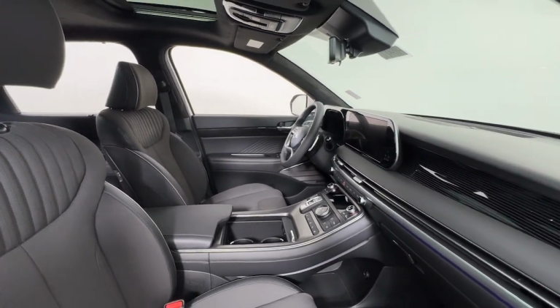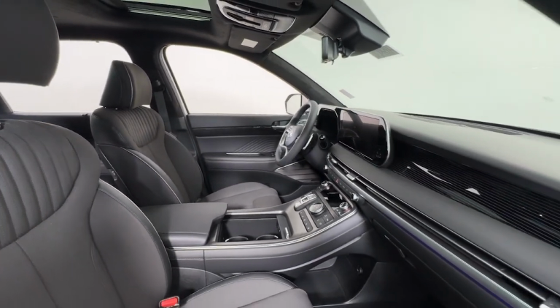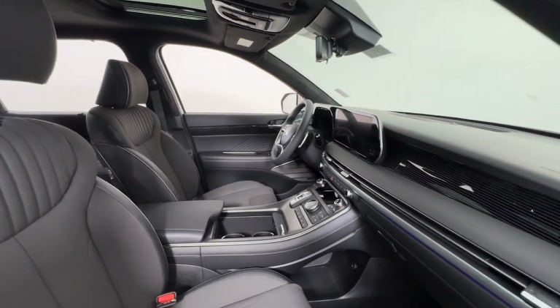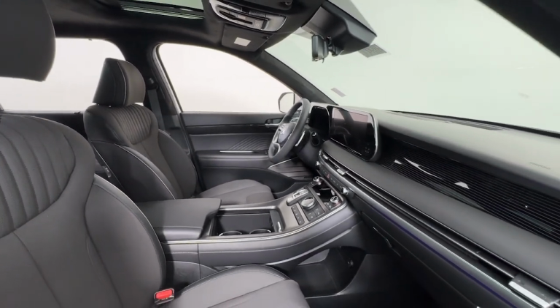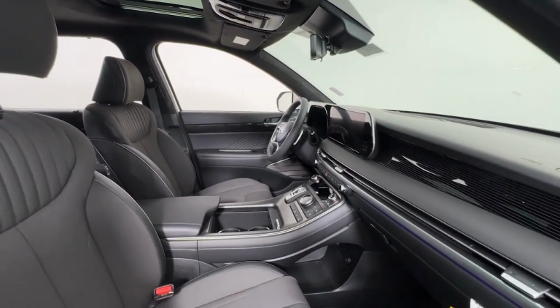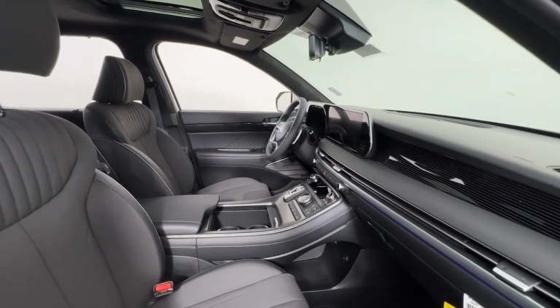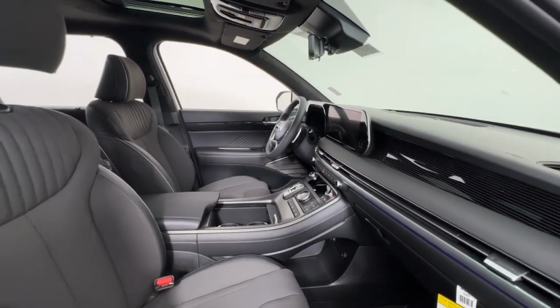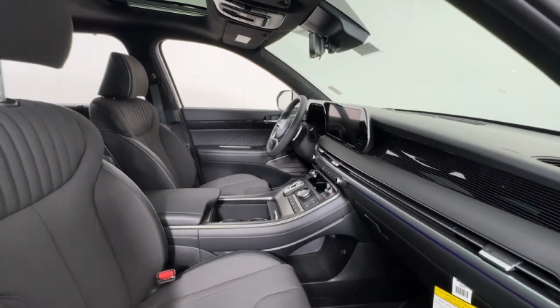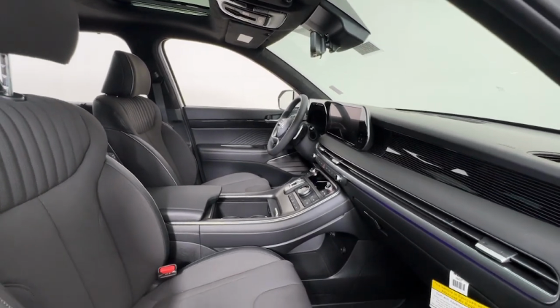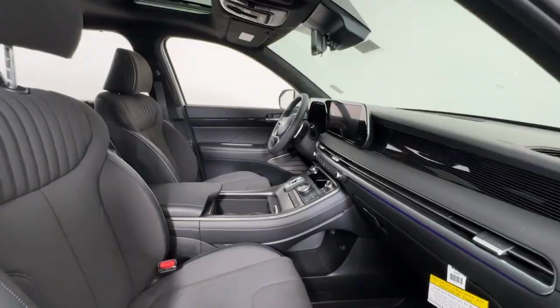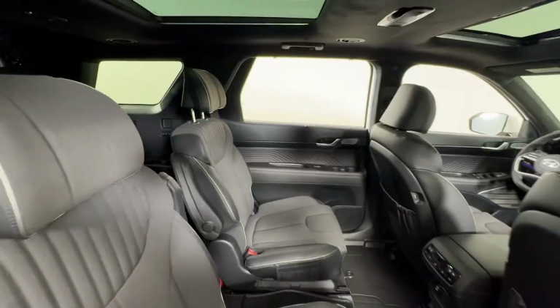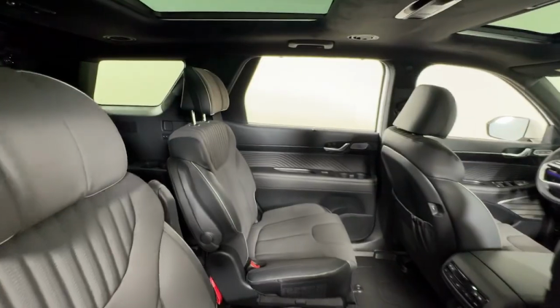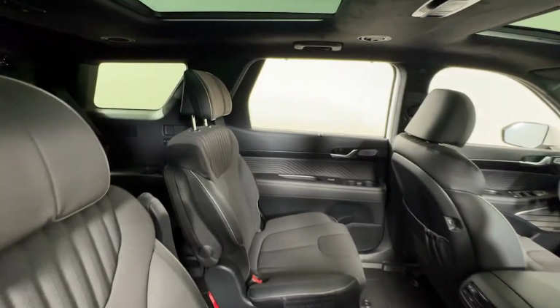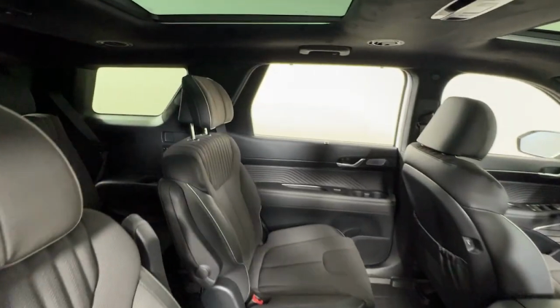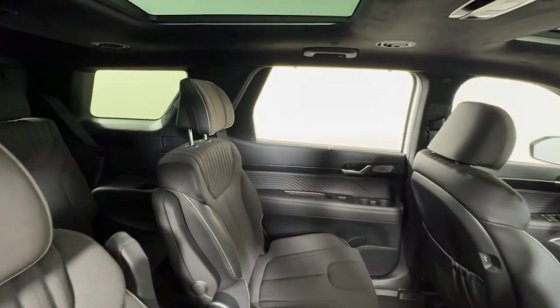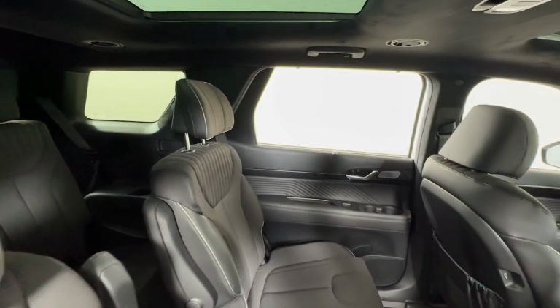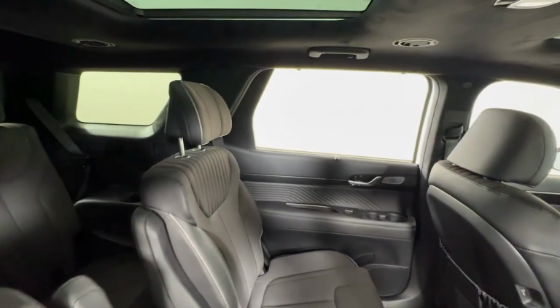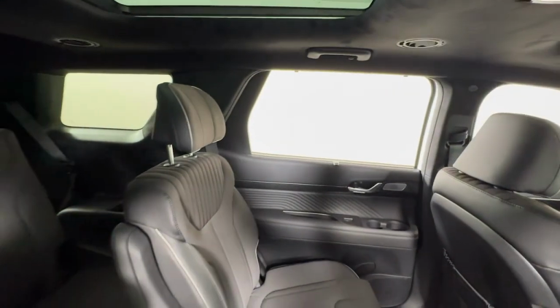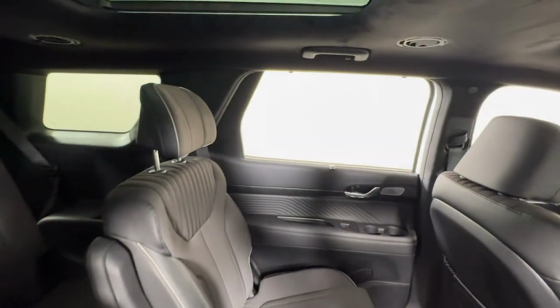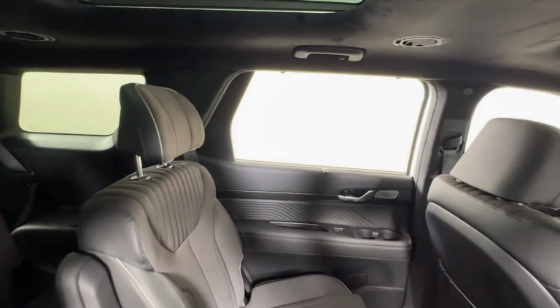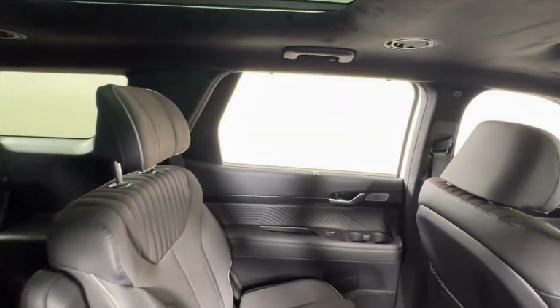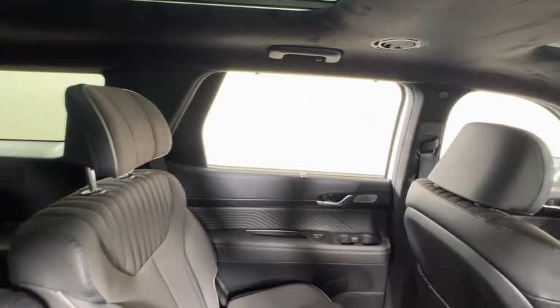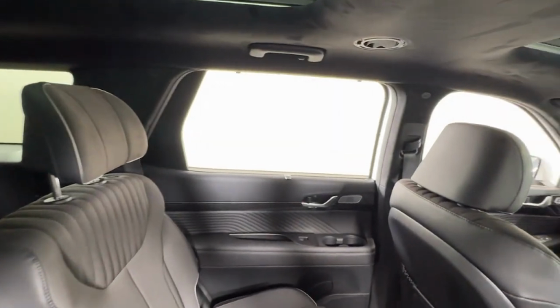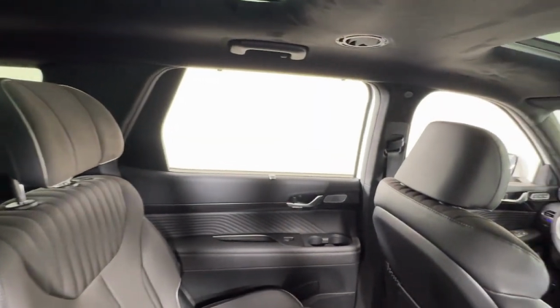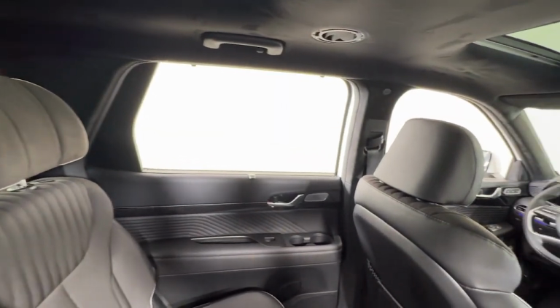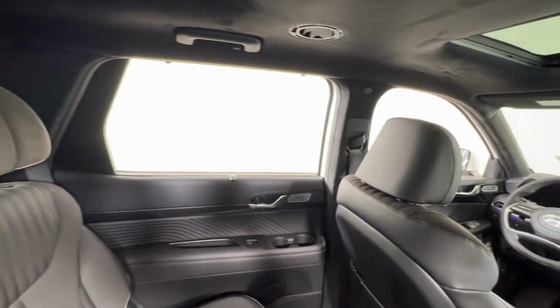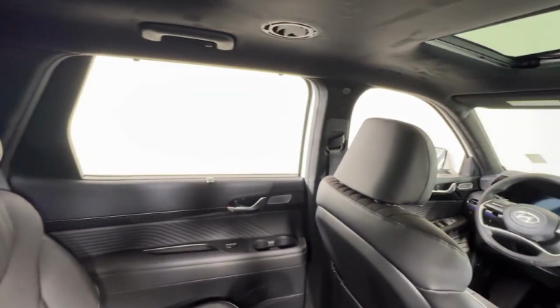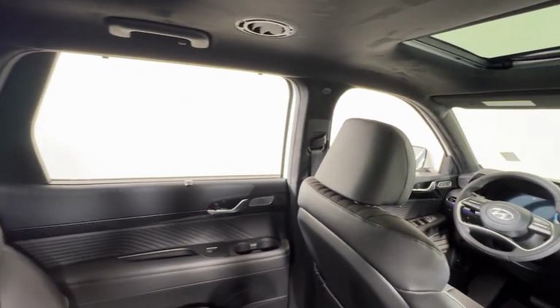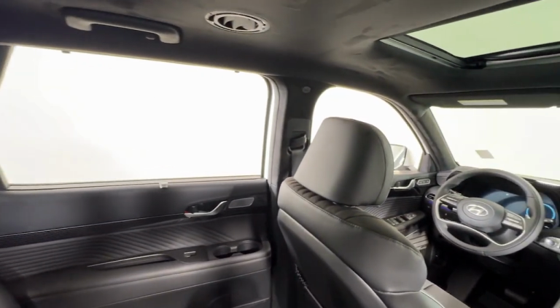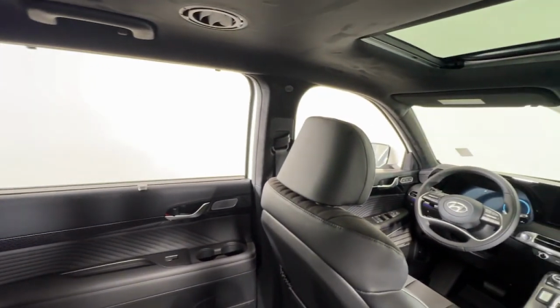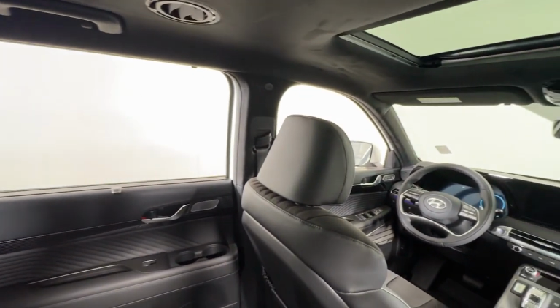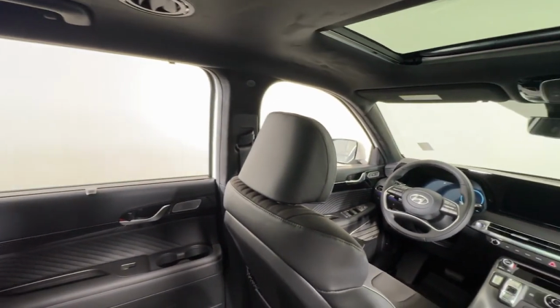Turn on the calm and drive on in this family-friendly Palisade. Come in for a fun and easy road test. Our team will make it the best part of your day.